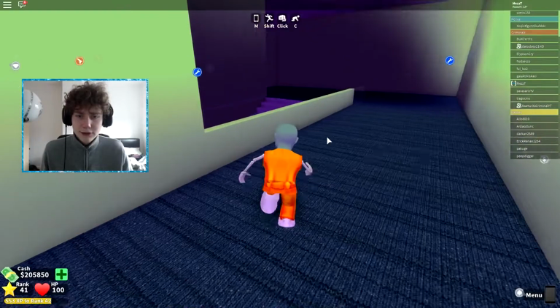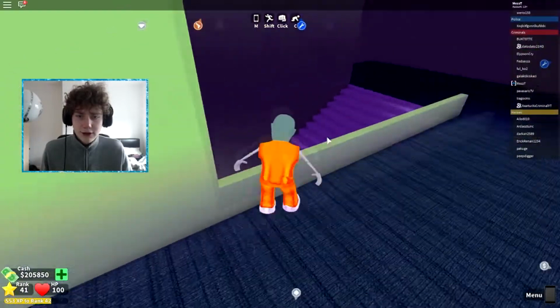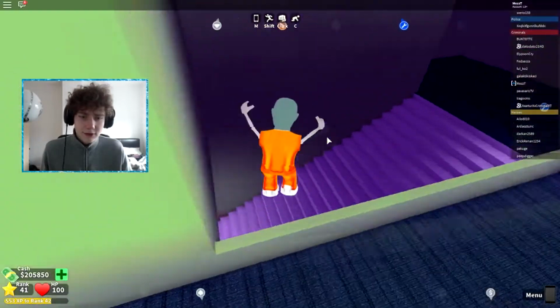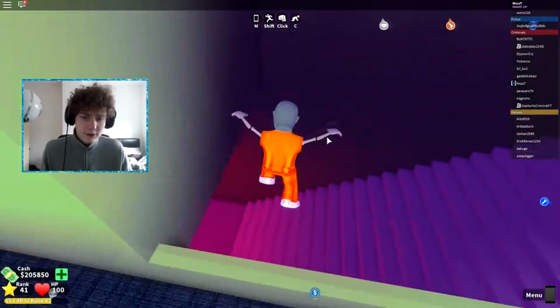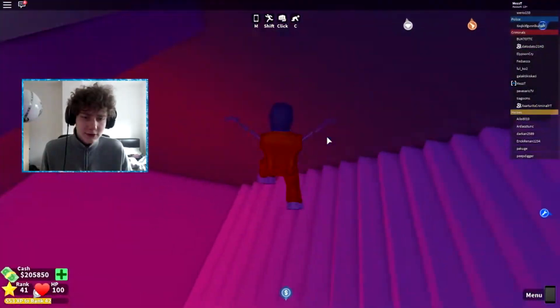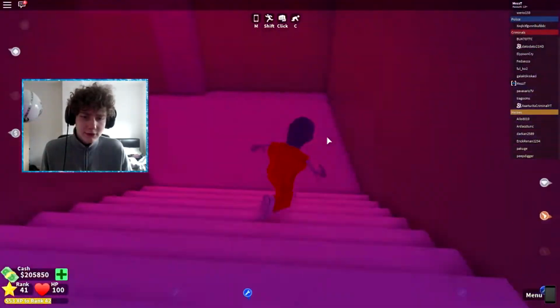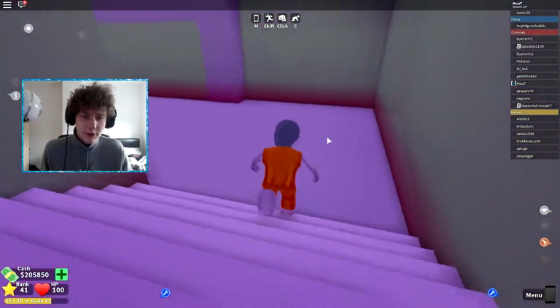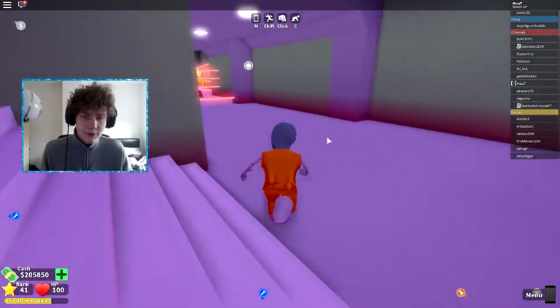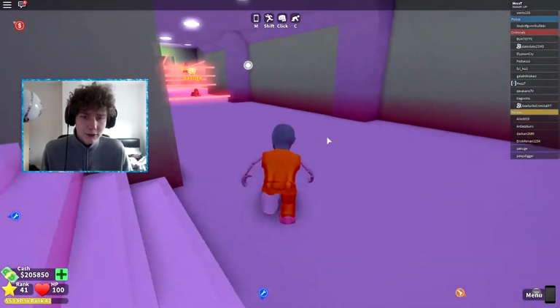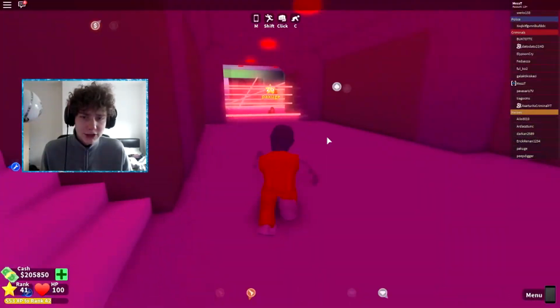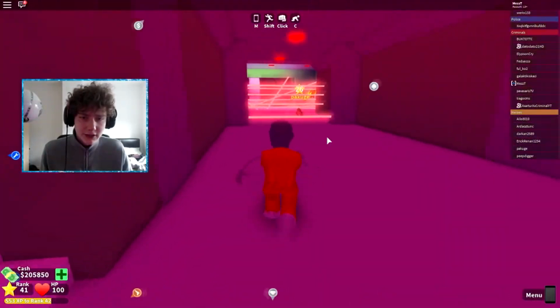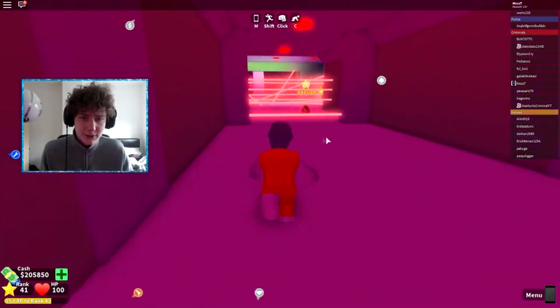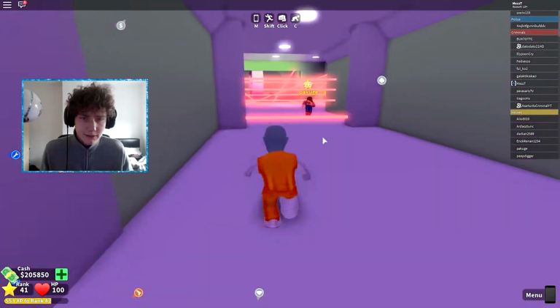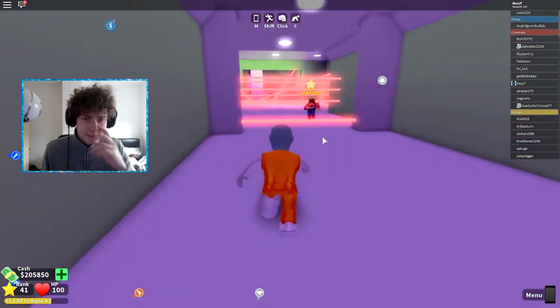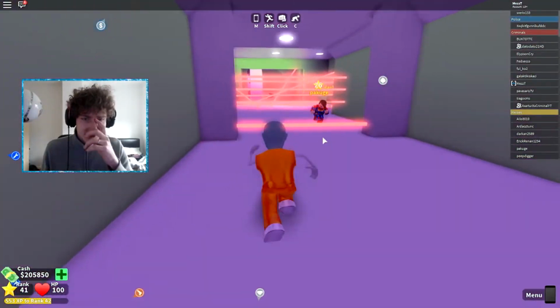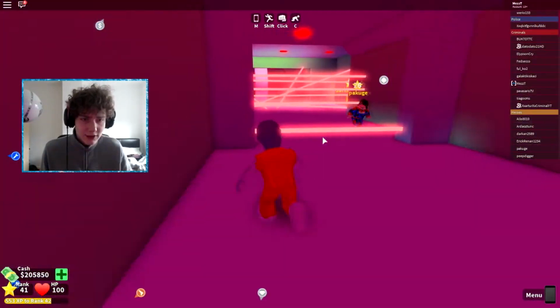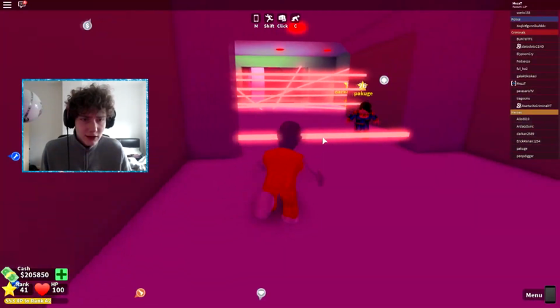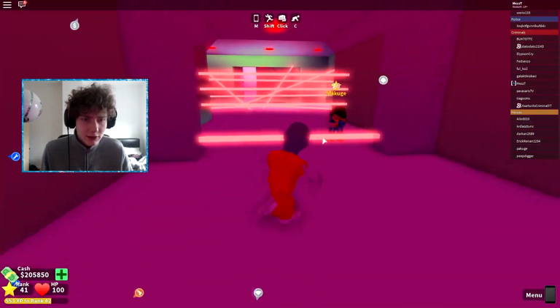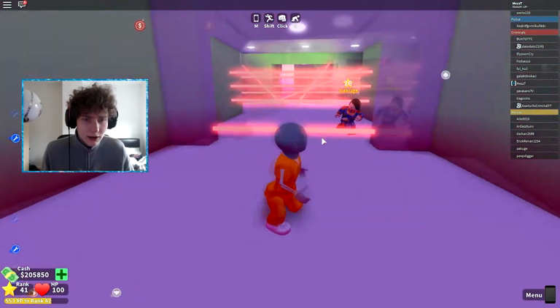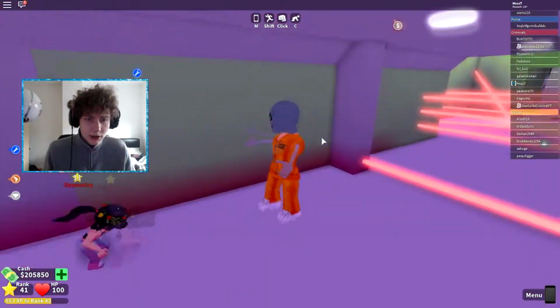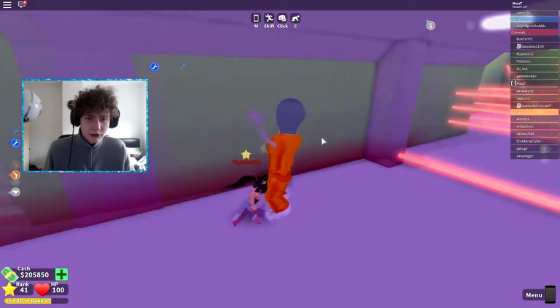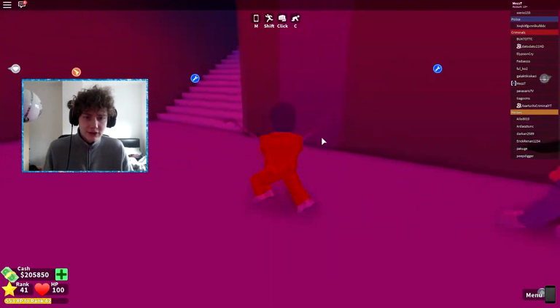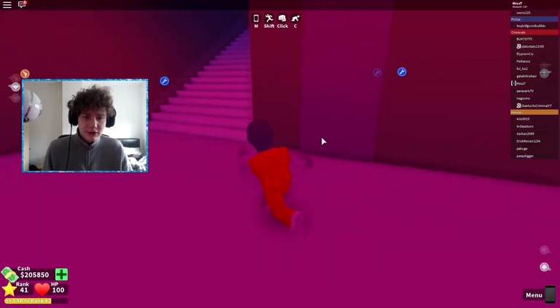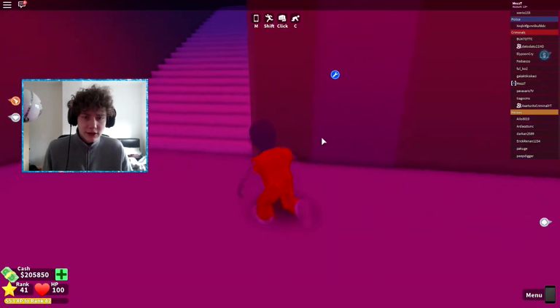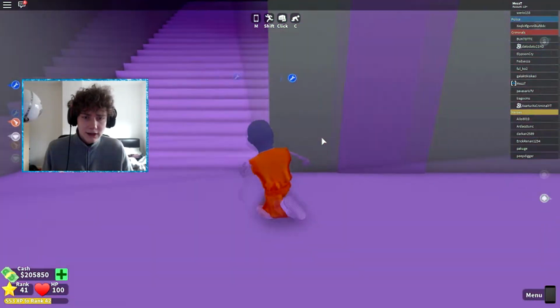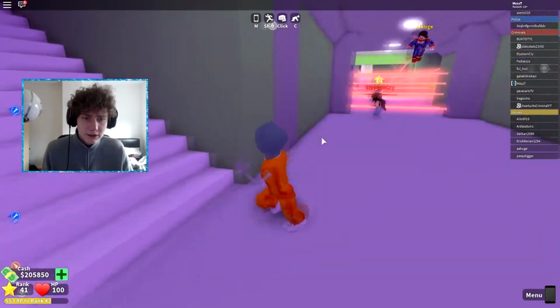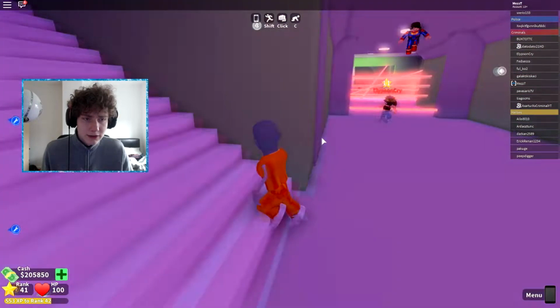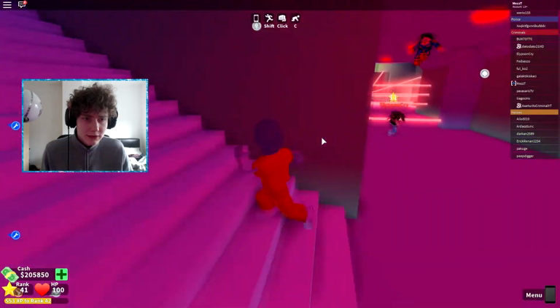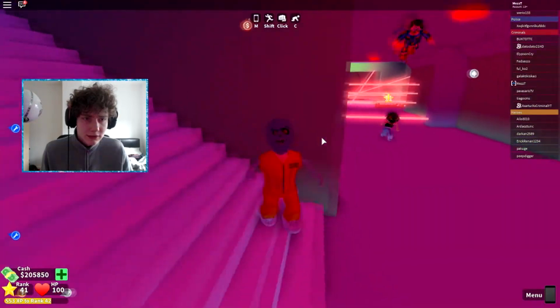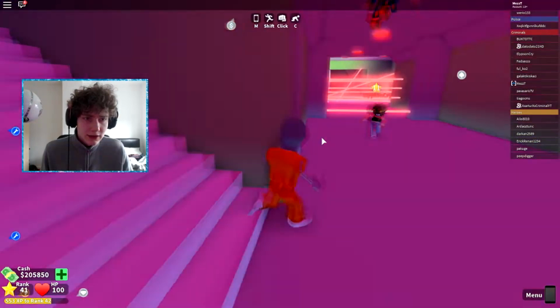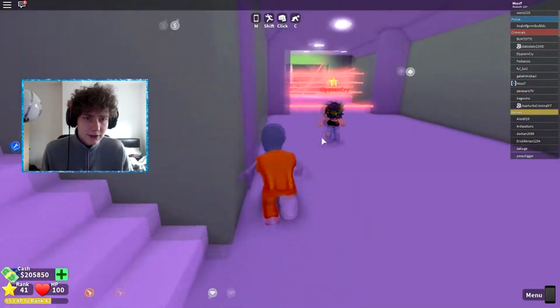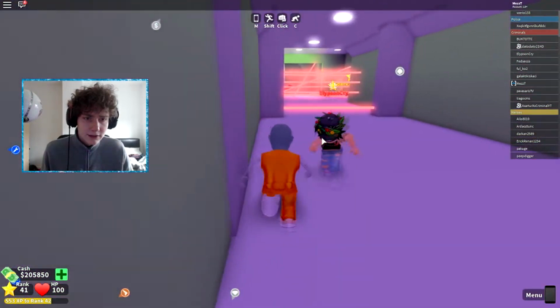In the casino you can also rob the slot machines, but we'll see that. In the bank you kind of just have to crawl under the lasers, or if you've got the superior ability thing you can fly over the top.